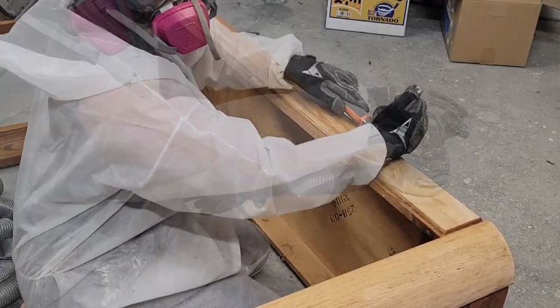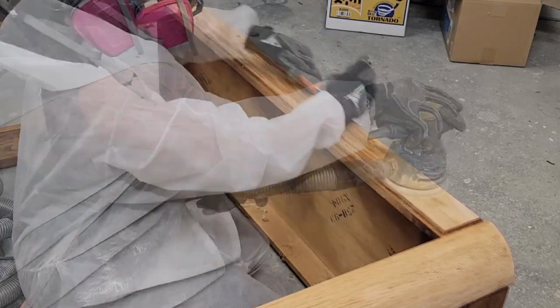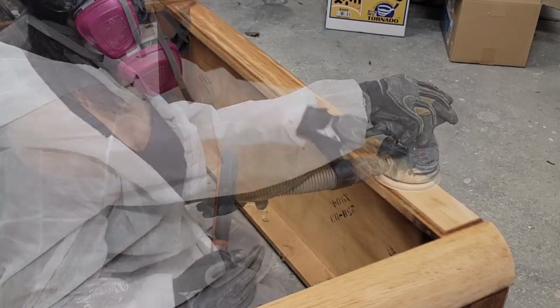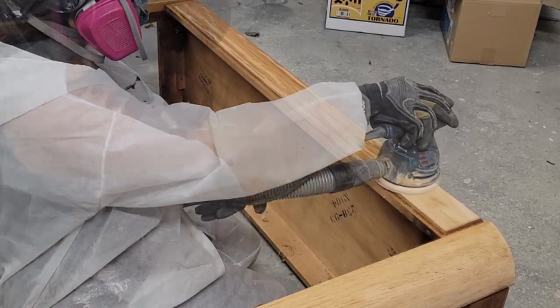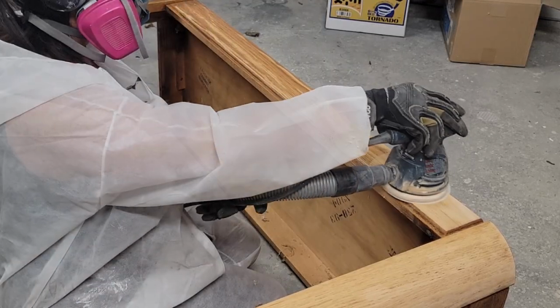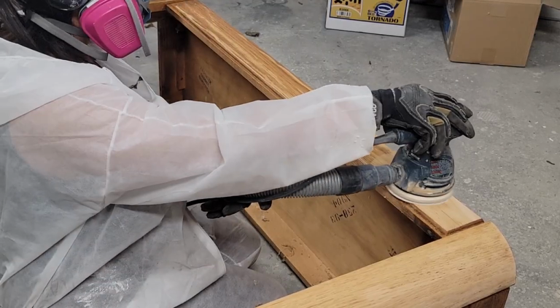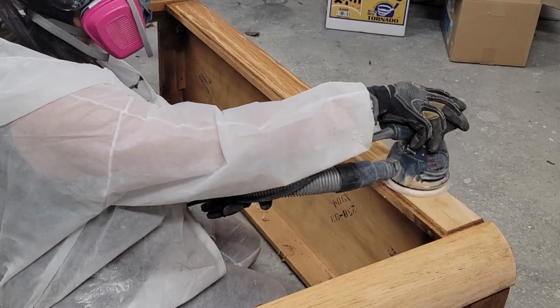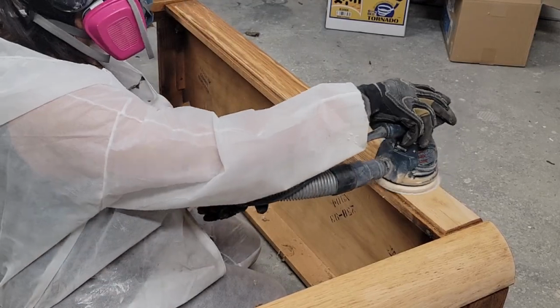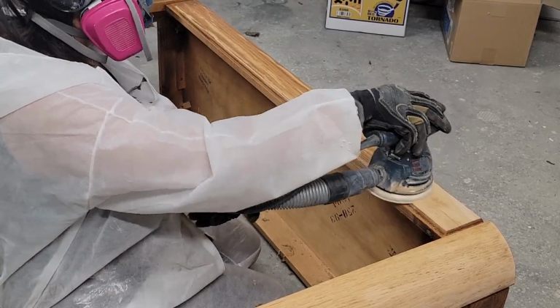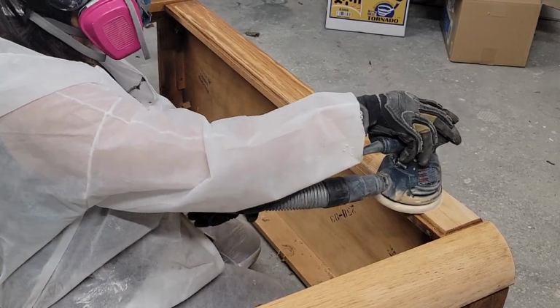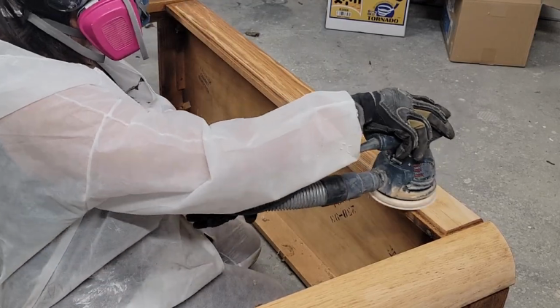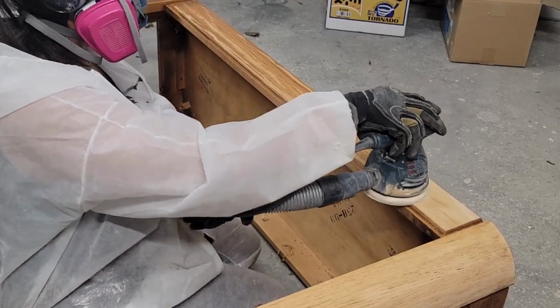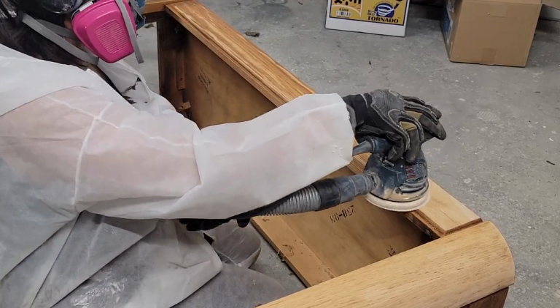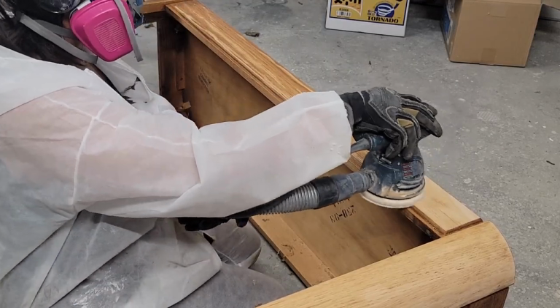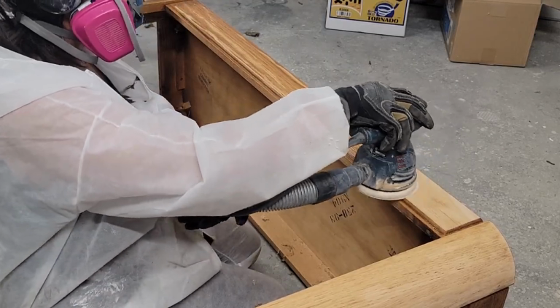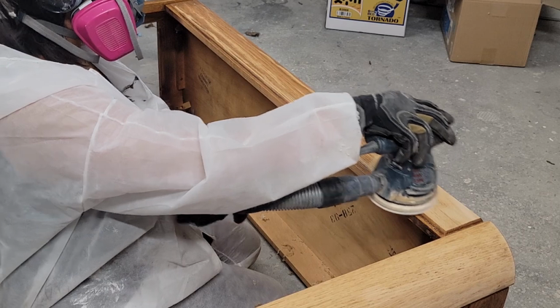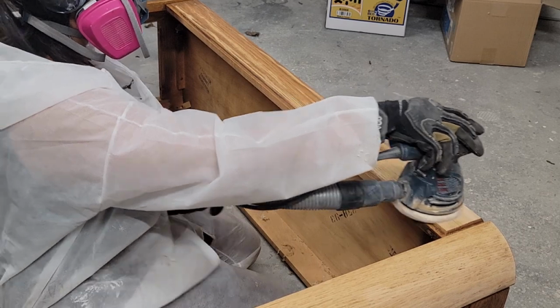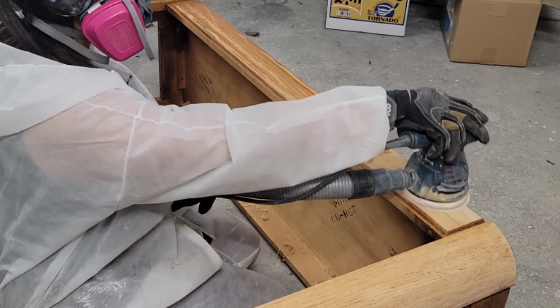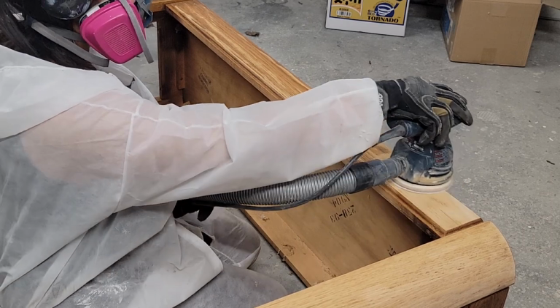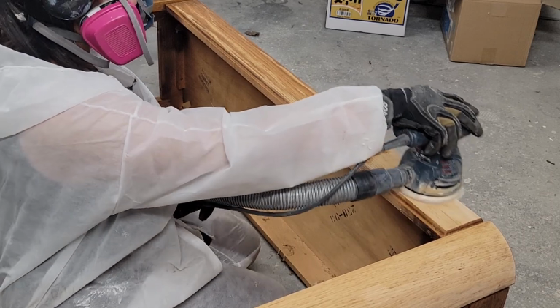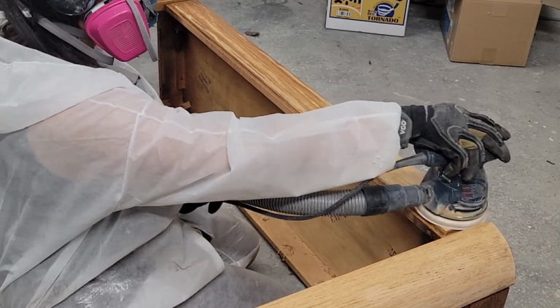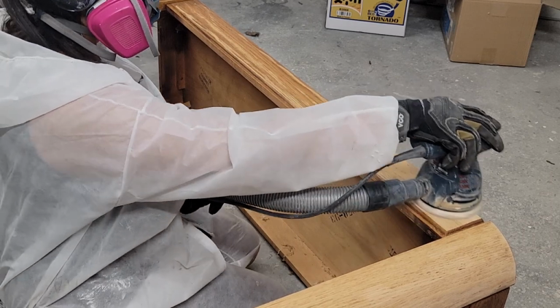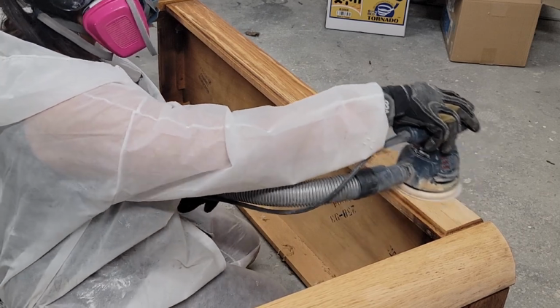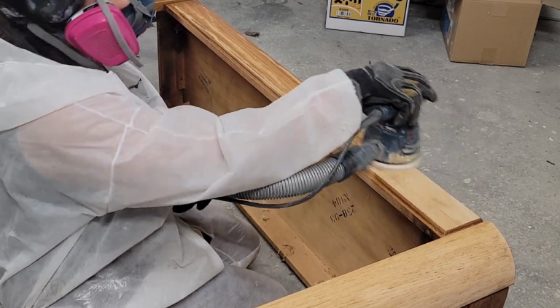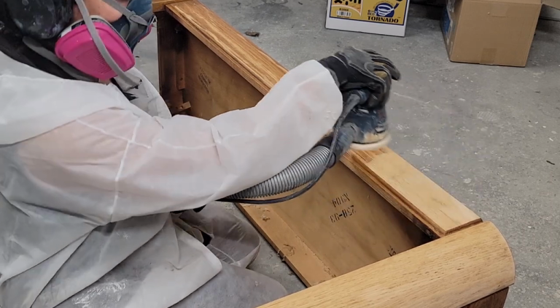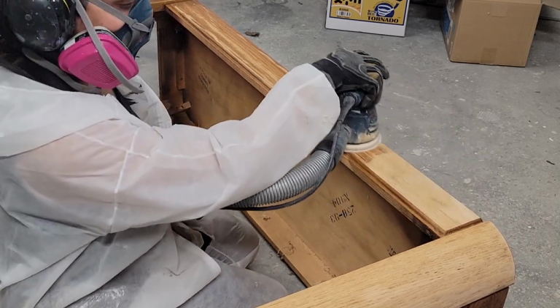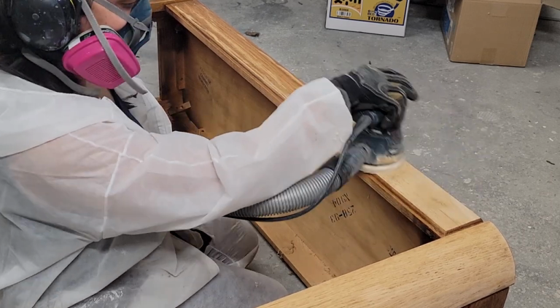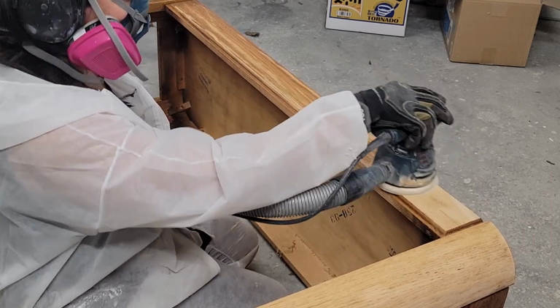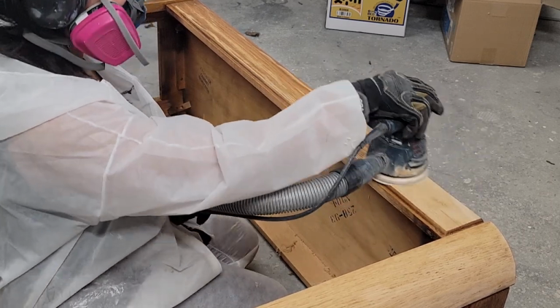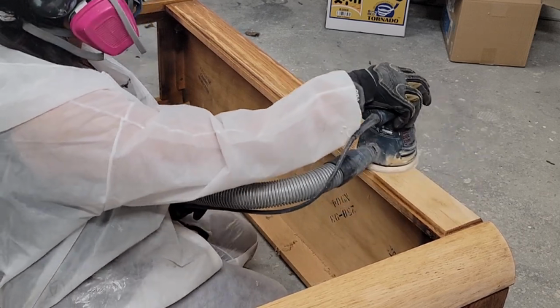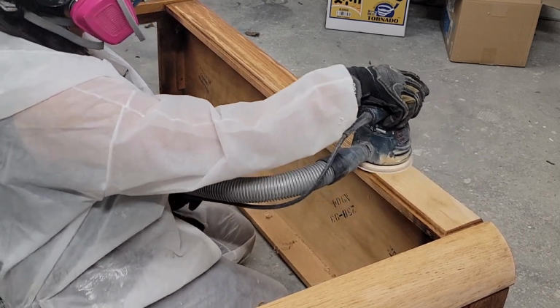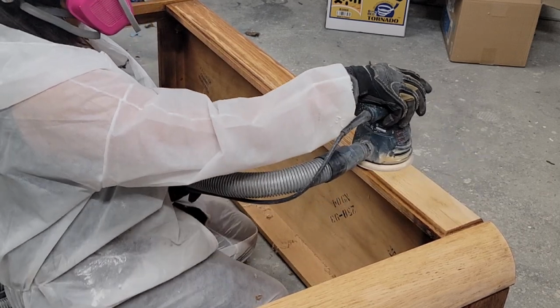As you can see here, sanding the finish after scraping makes the process way smoother.